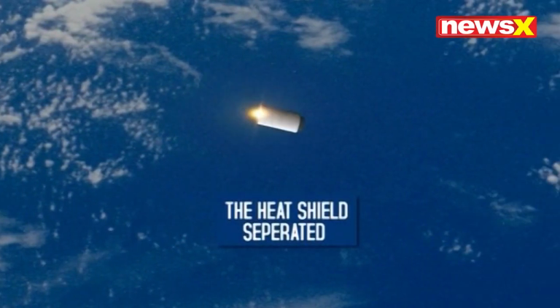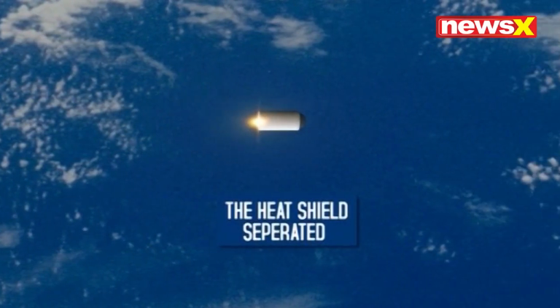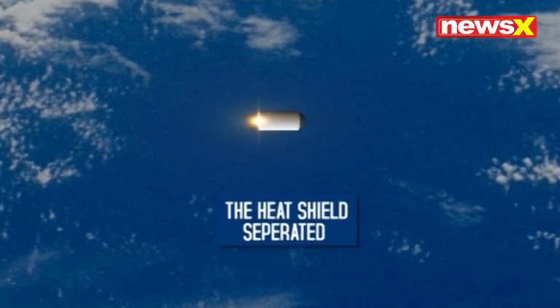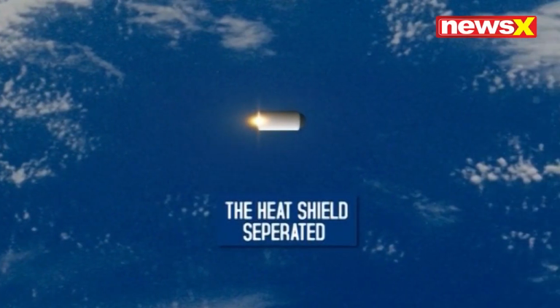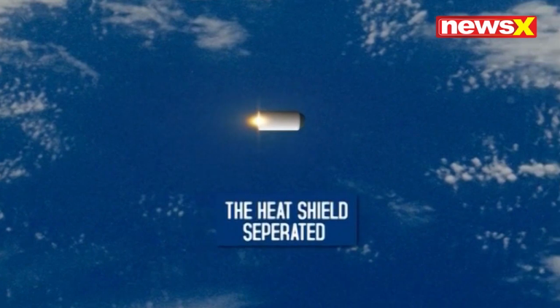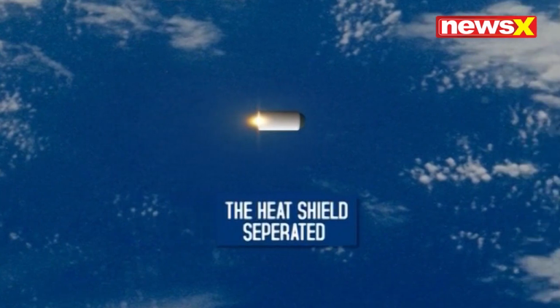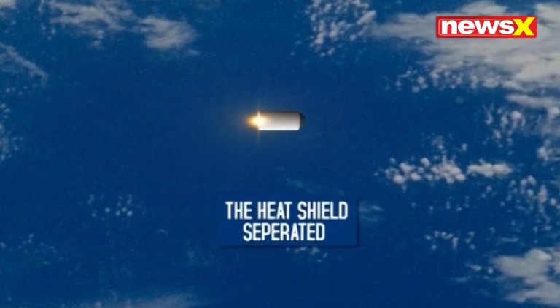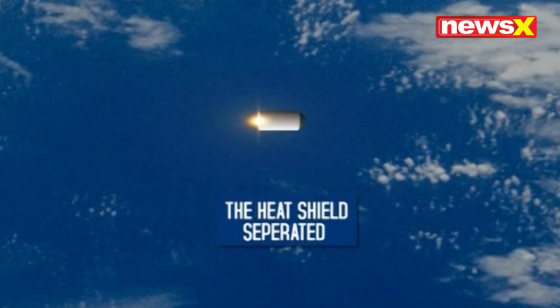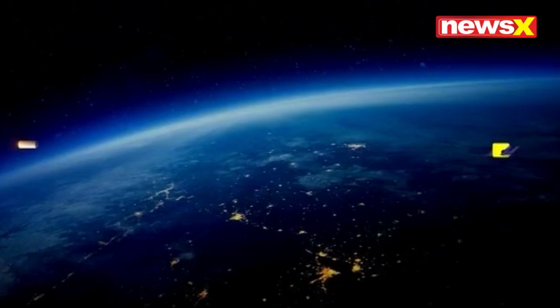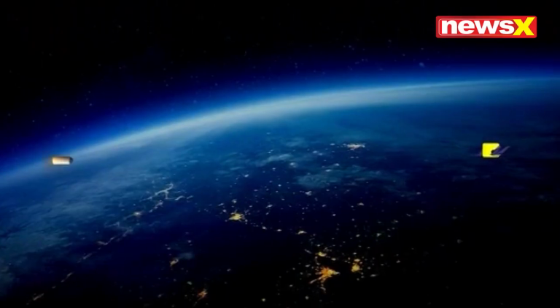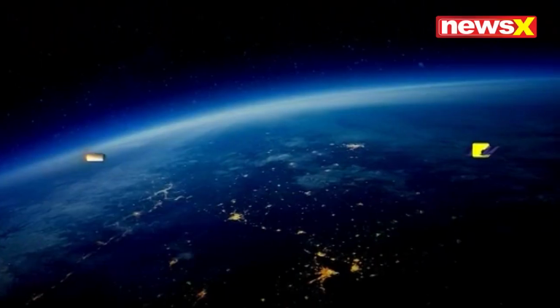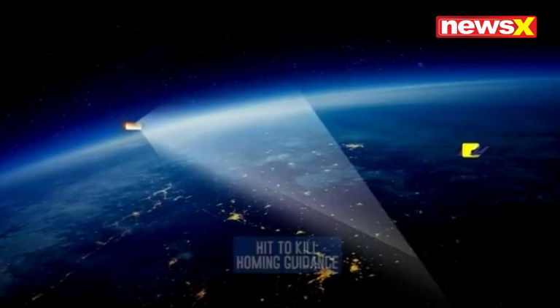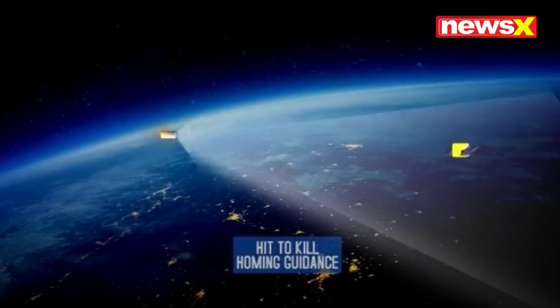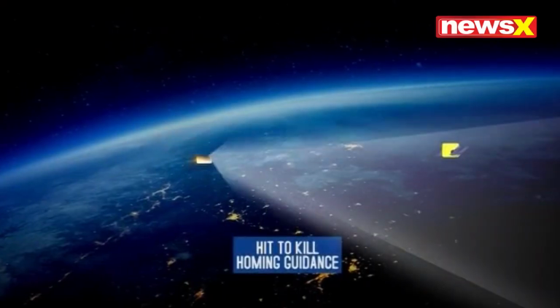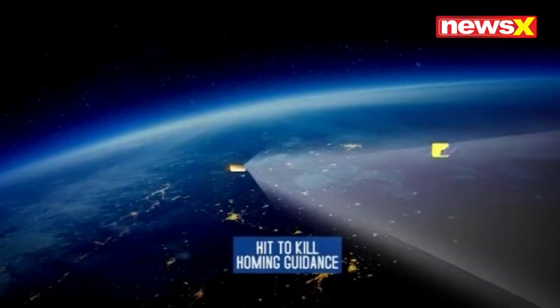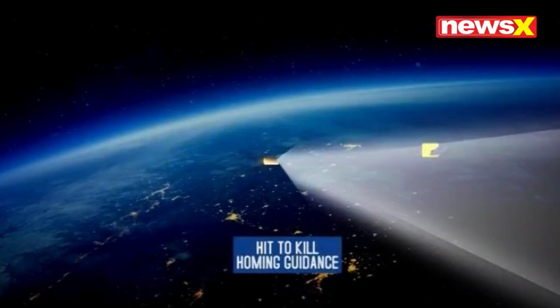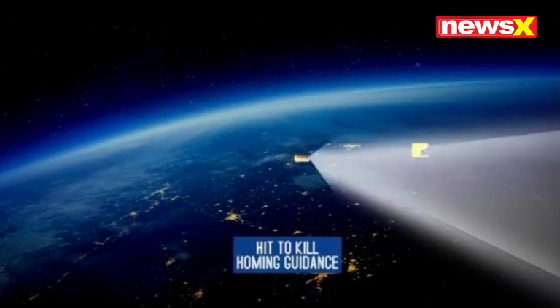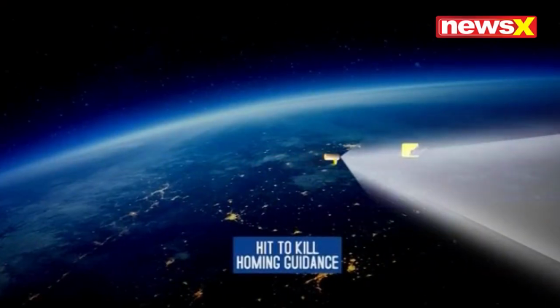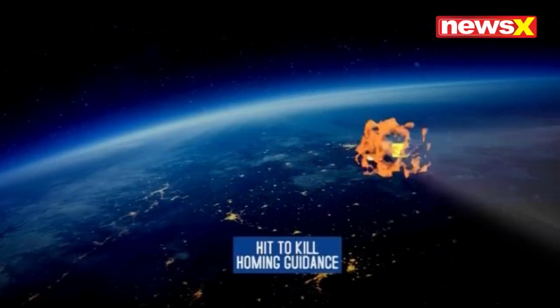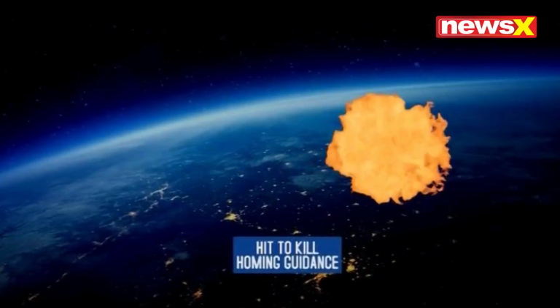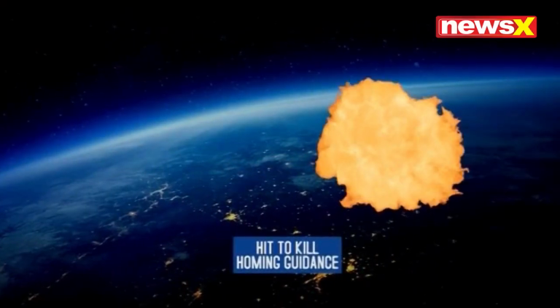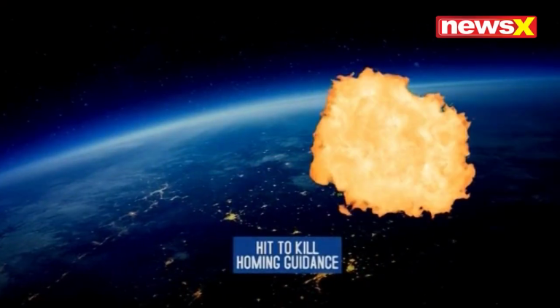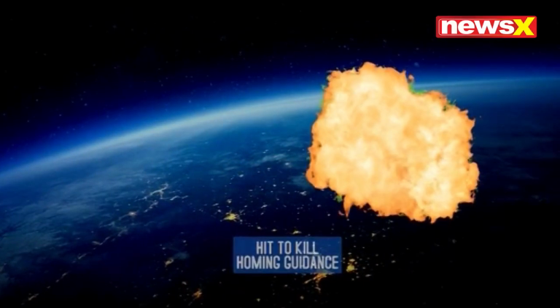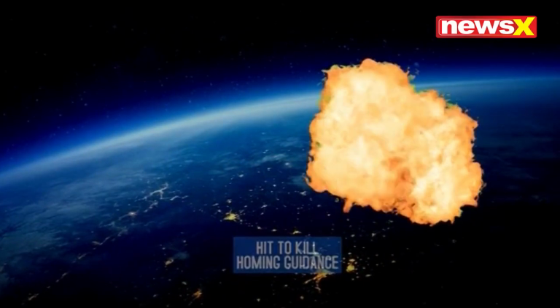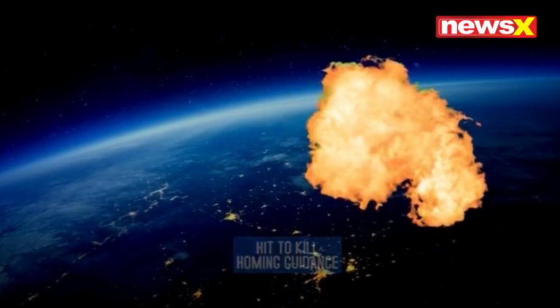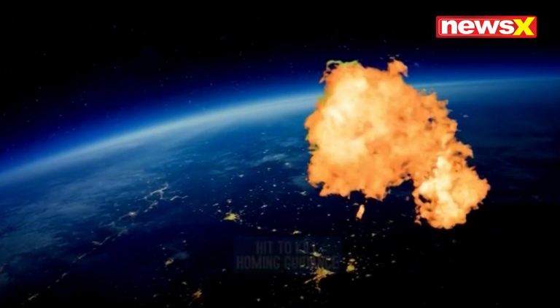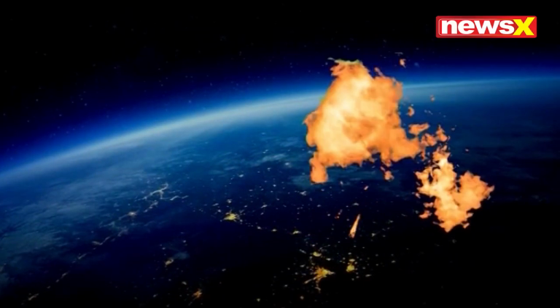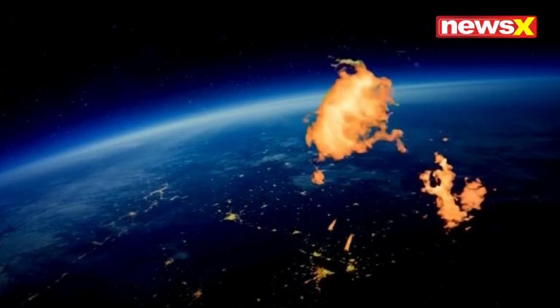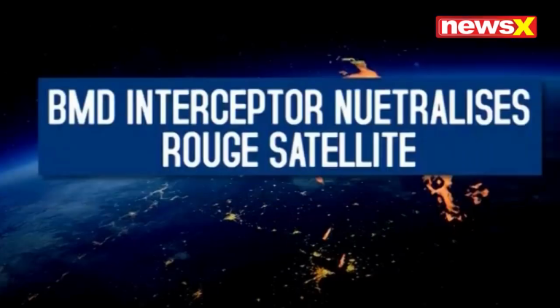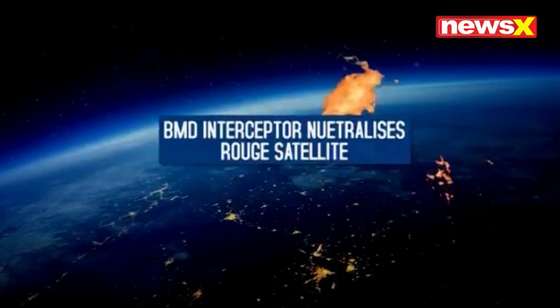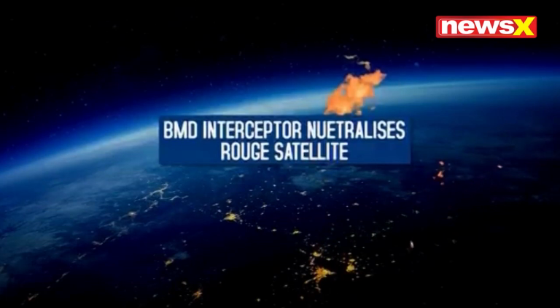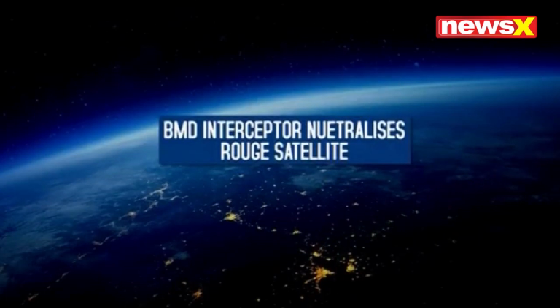The missile locks on to the incoming satellite. It hits the target and neutralizes it successfully.